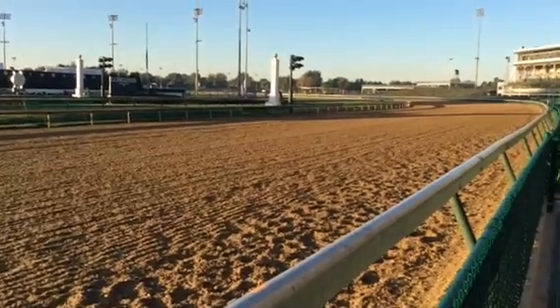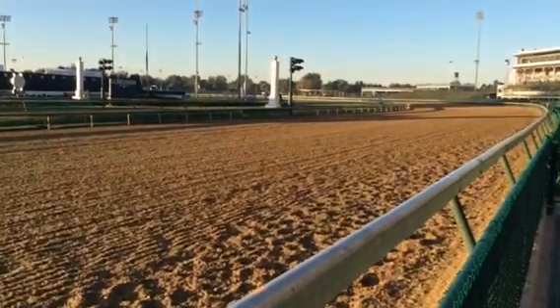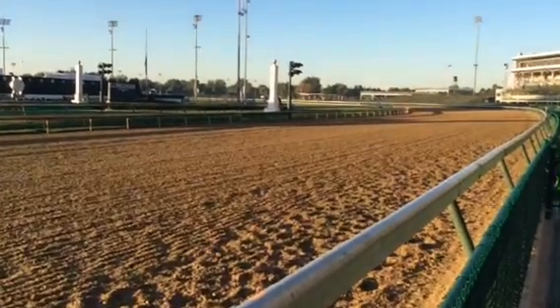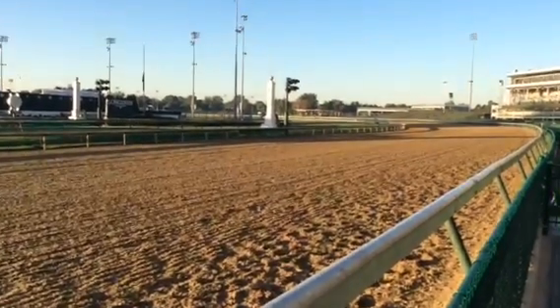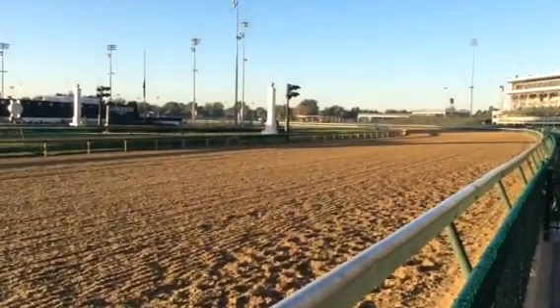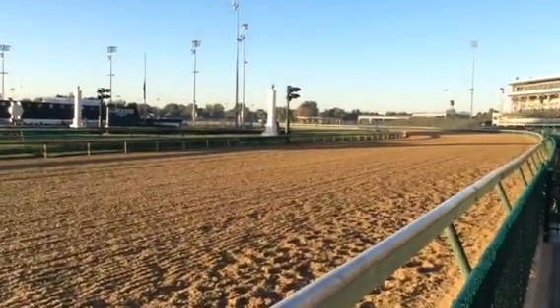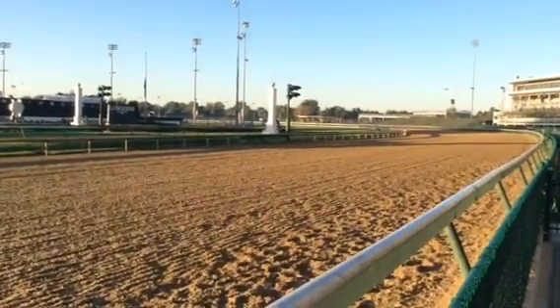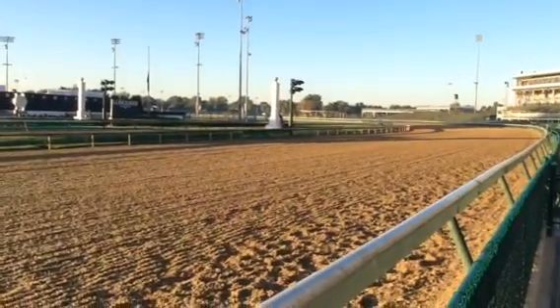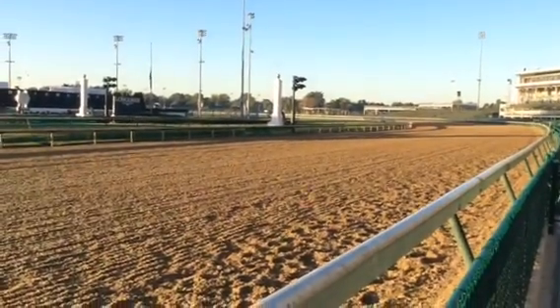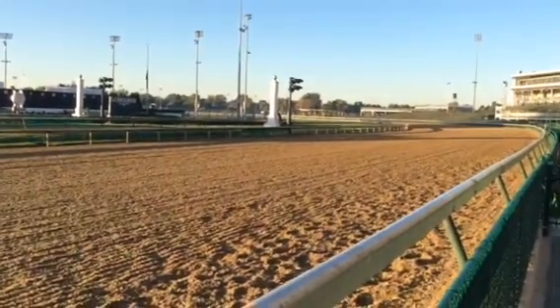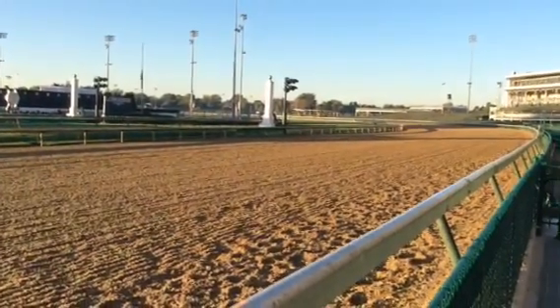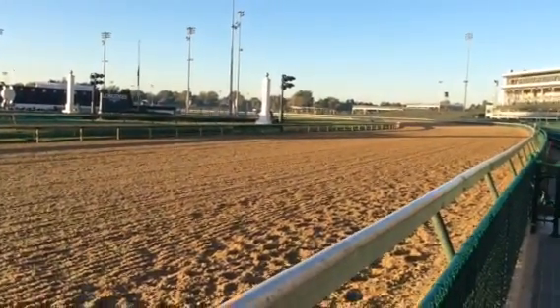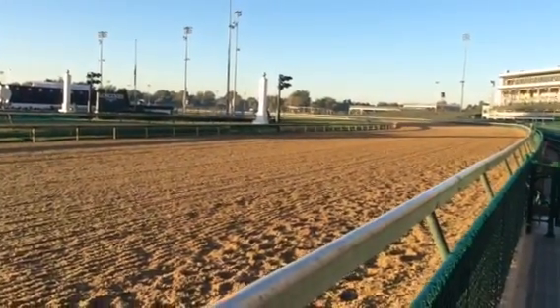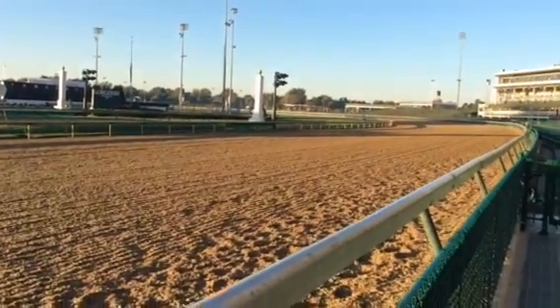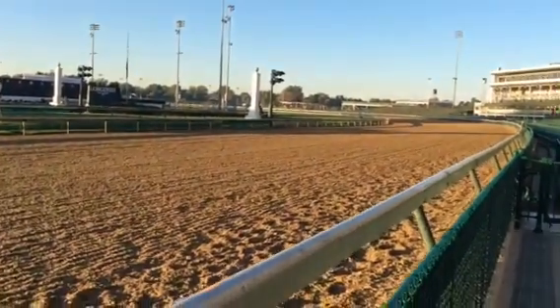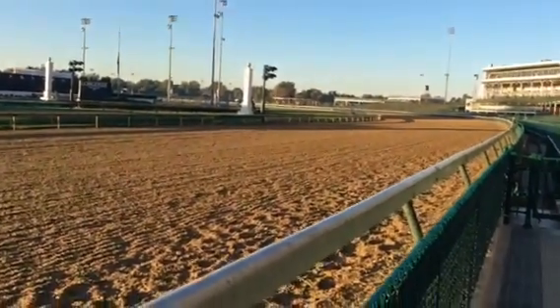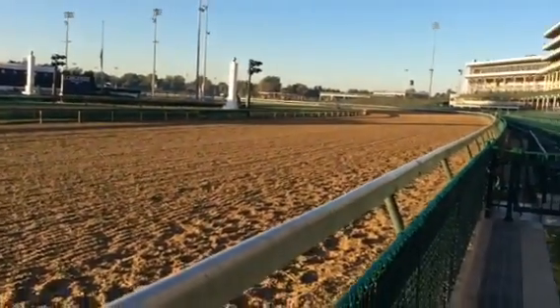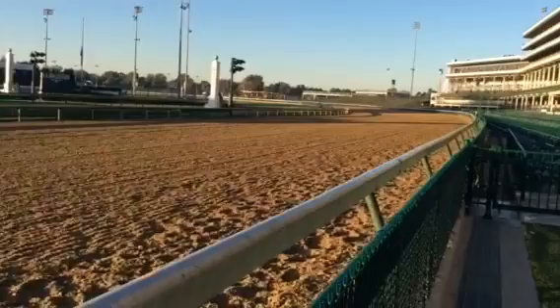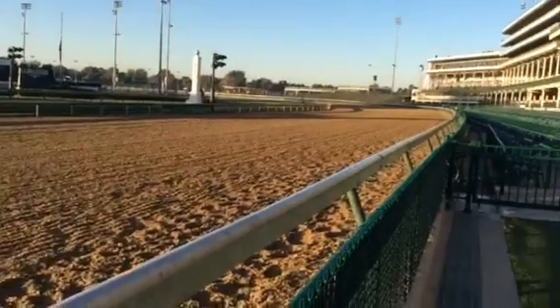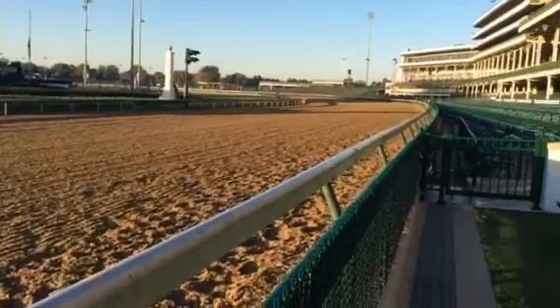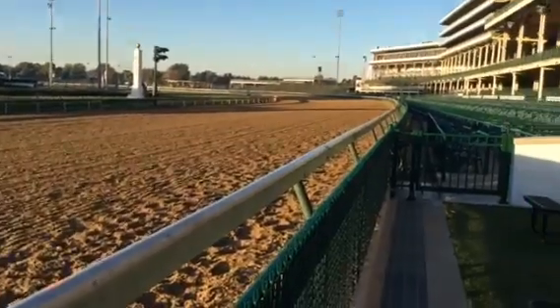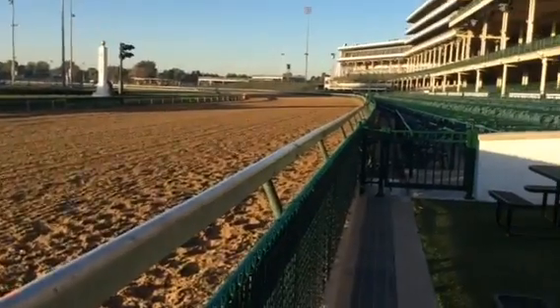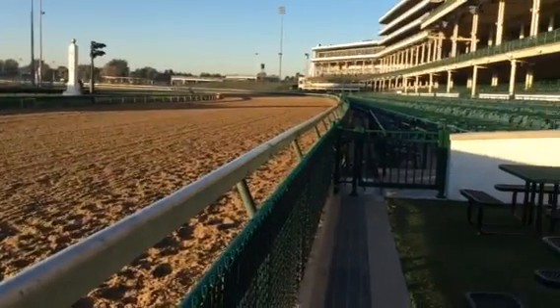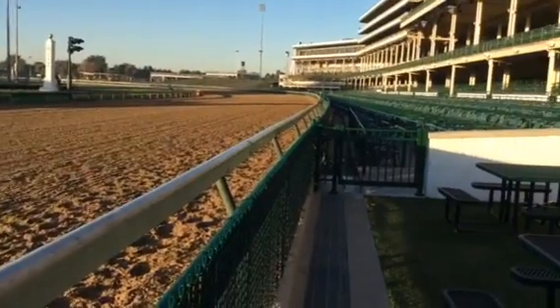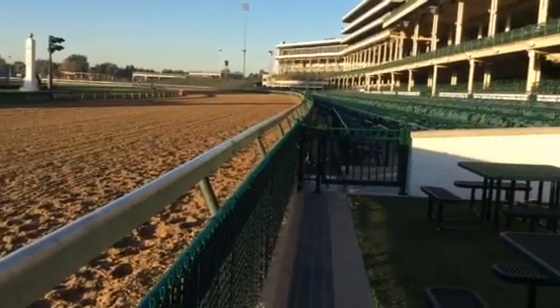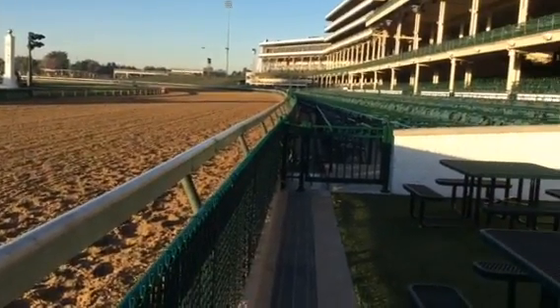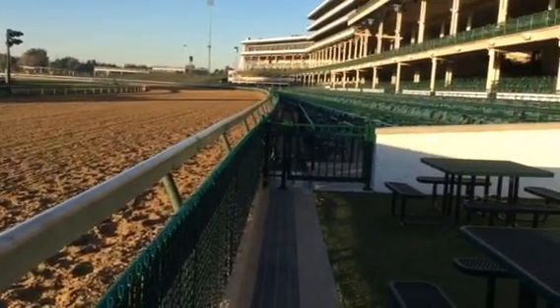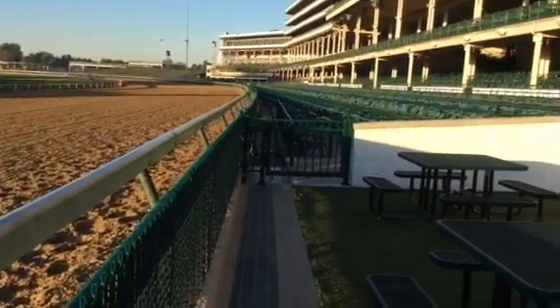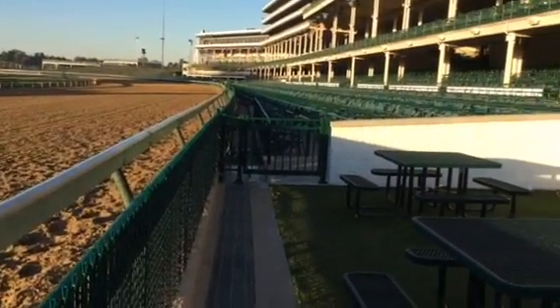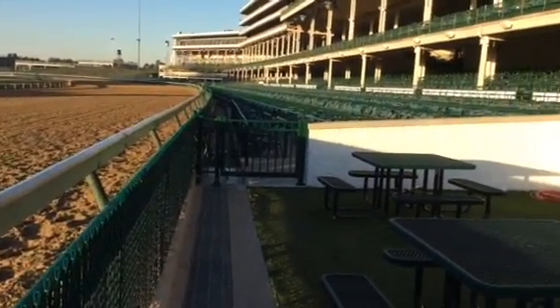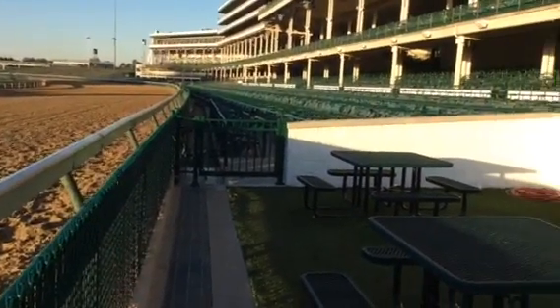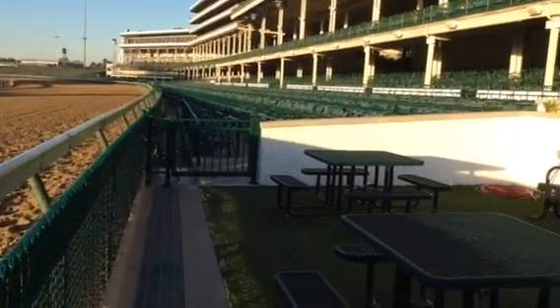Good morning. This is Lauren. This is a view from the clubhouse courtyard. Fantastic views here.